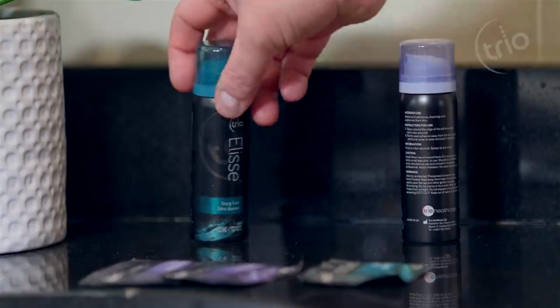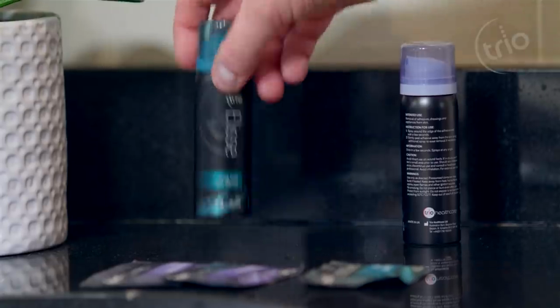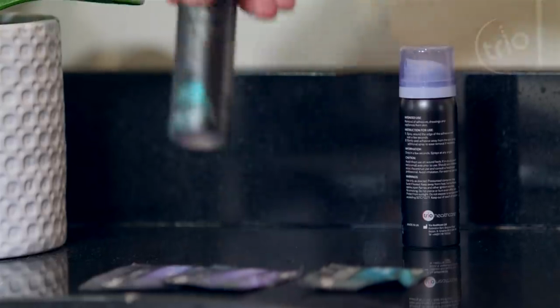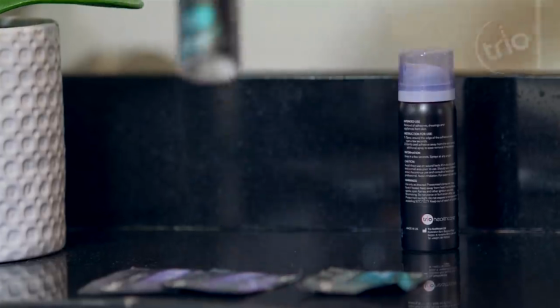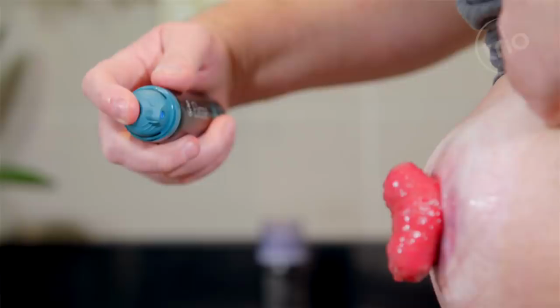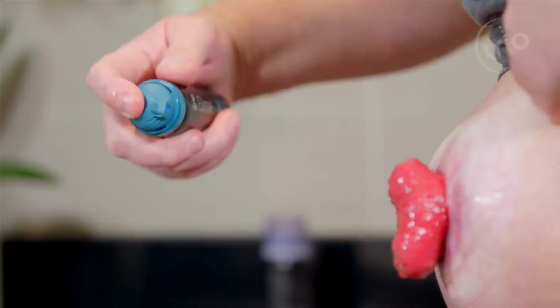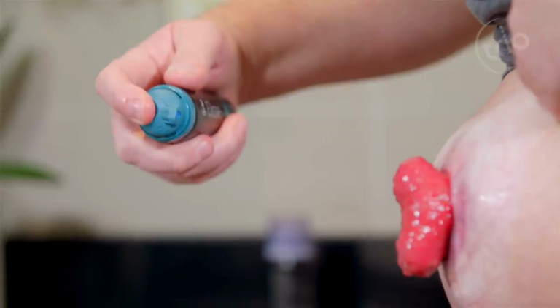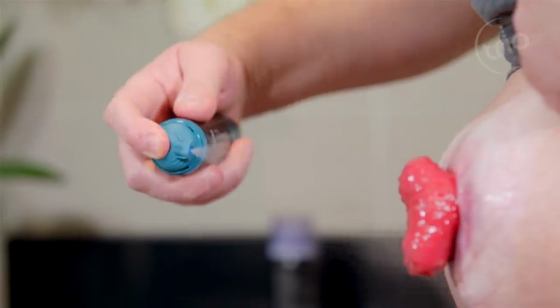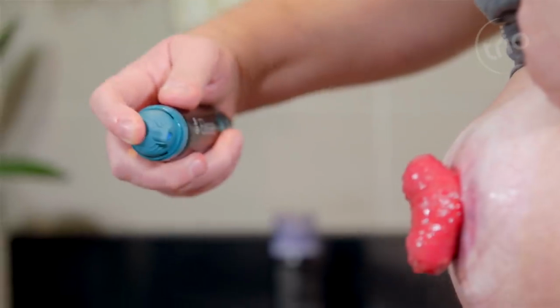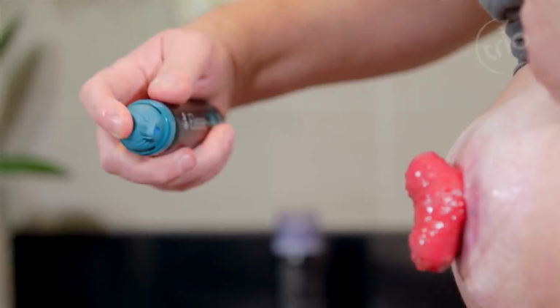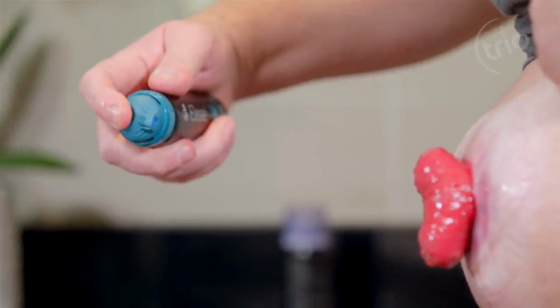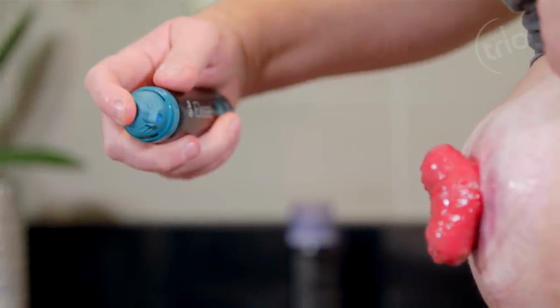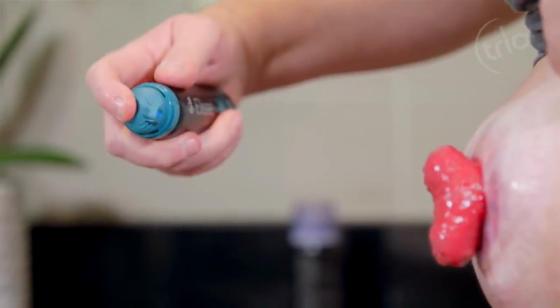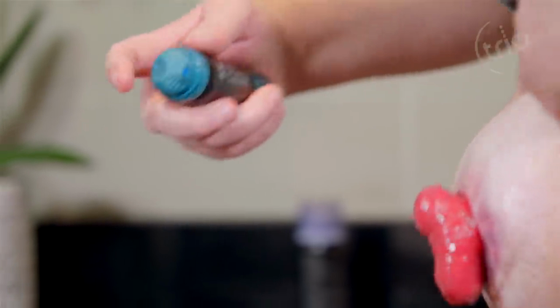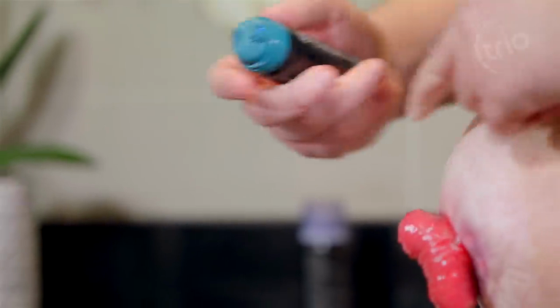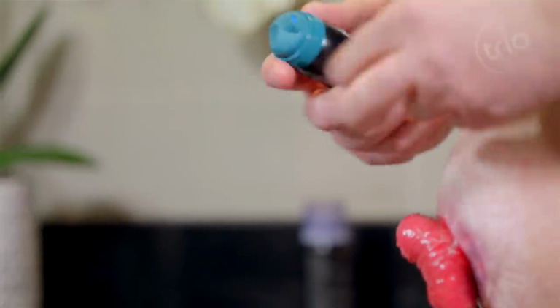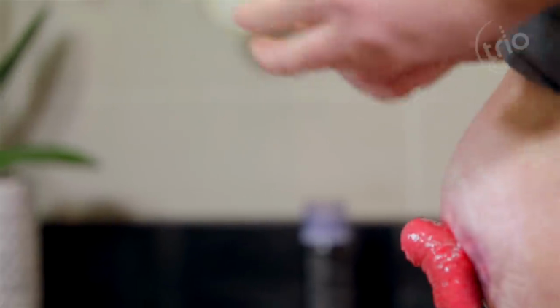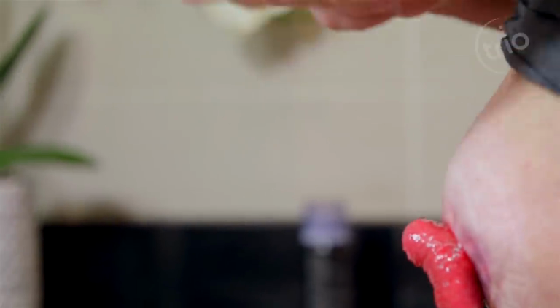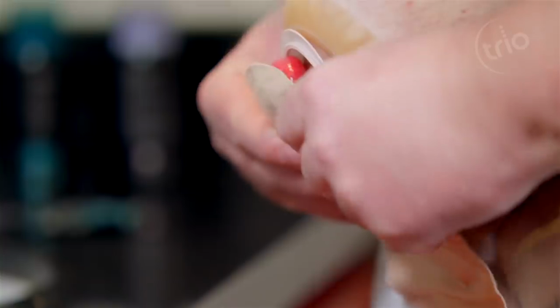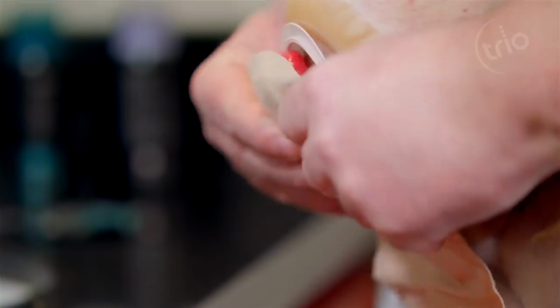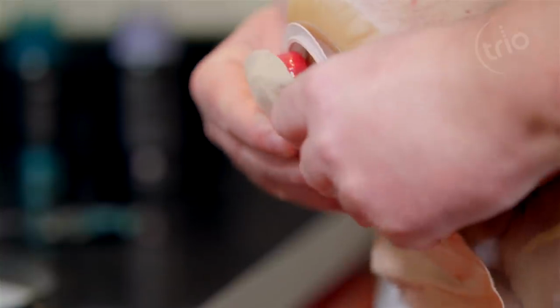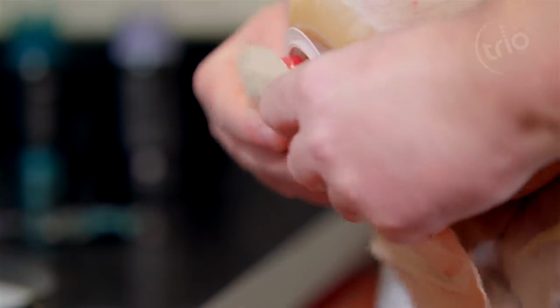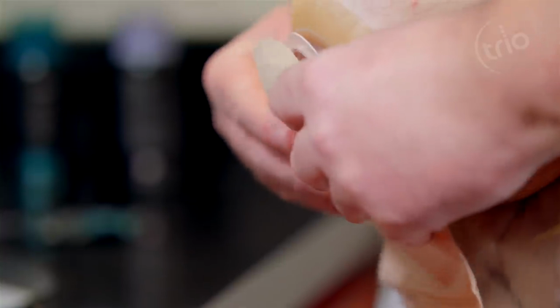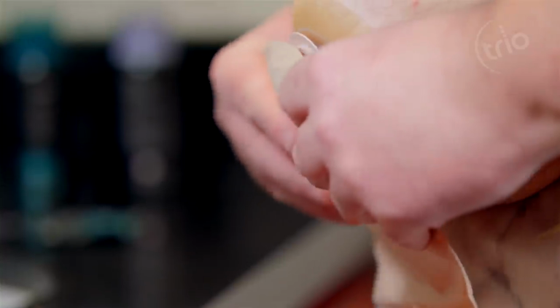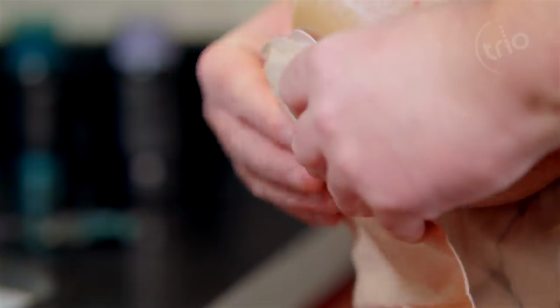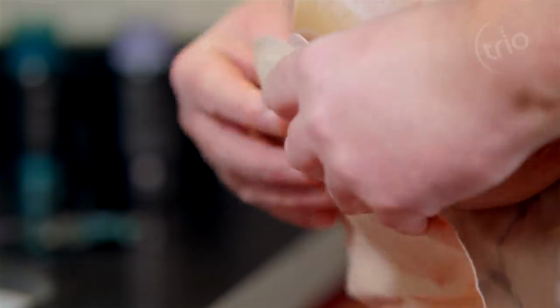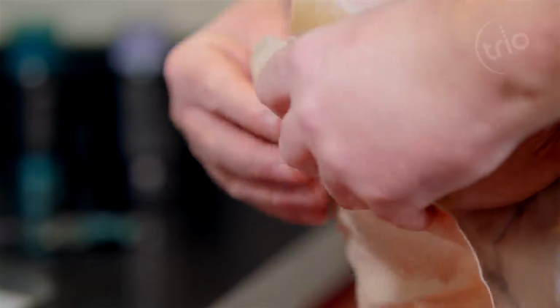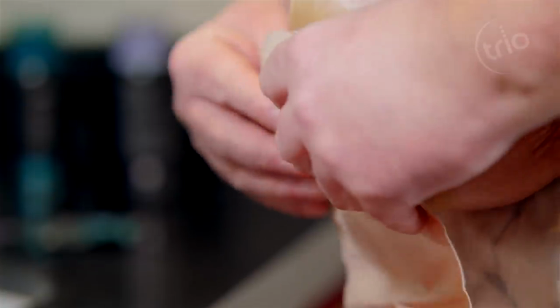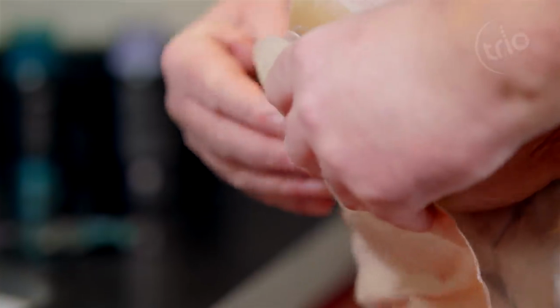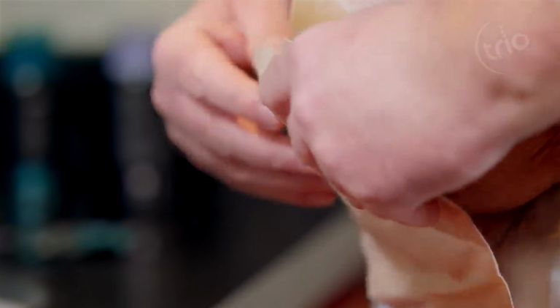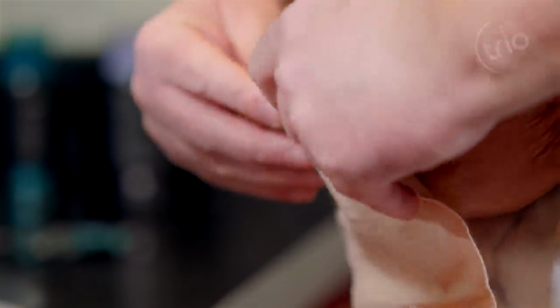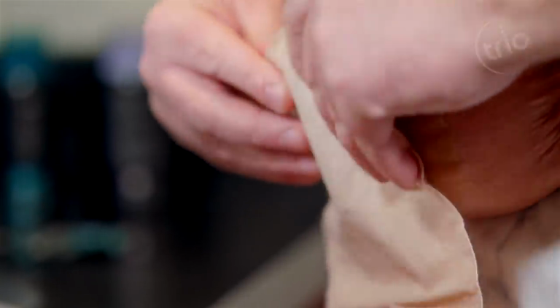Spray Trio Elise Silicone Skin Barrier before you apply your pouch to protect the skin from damage.